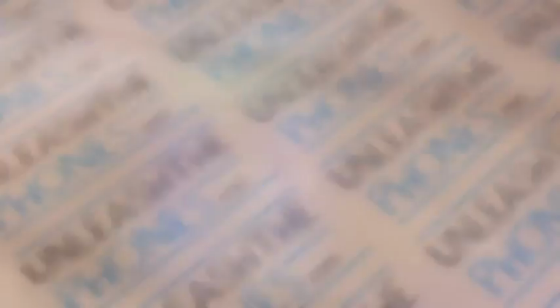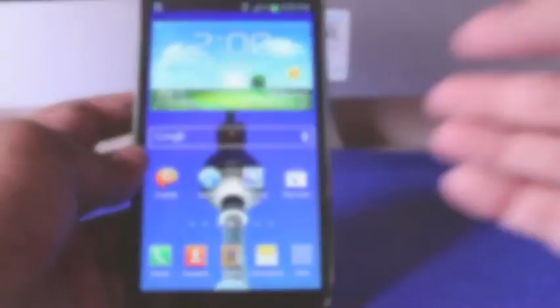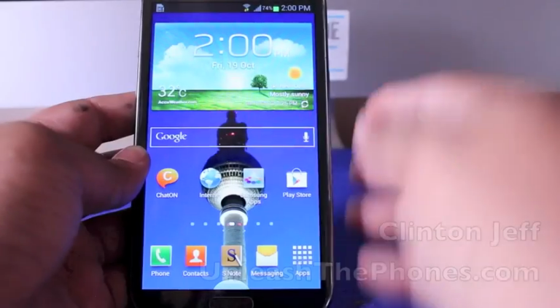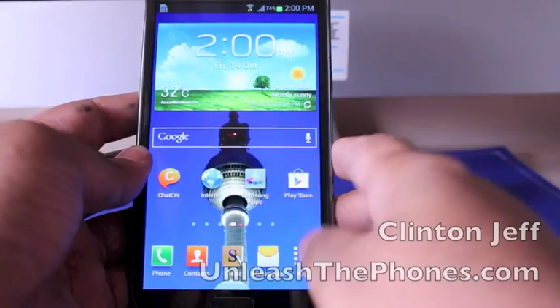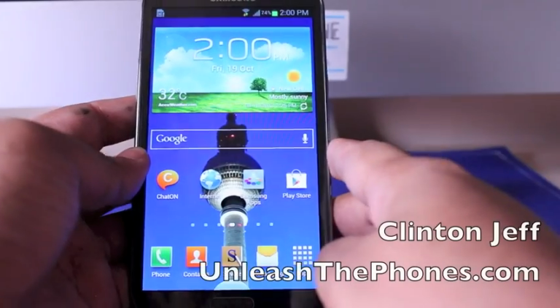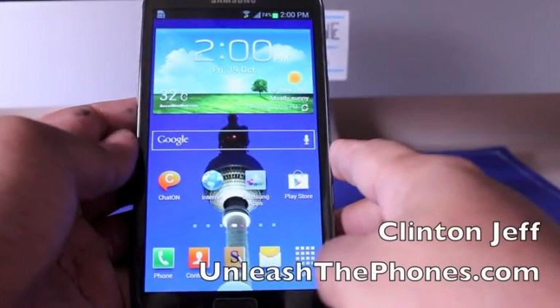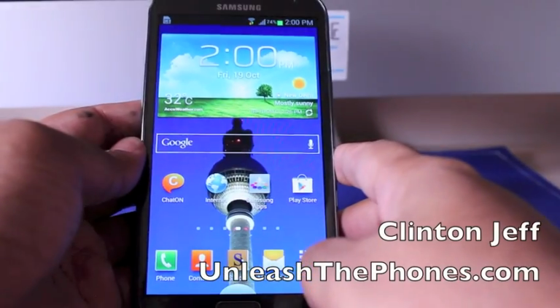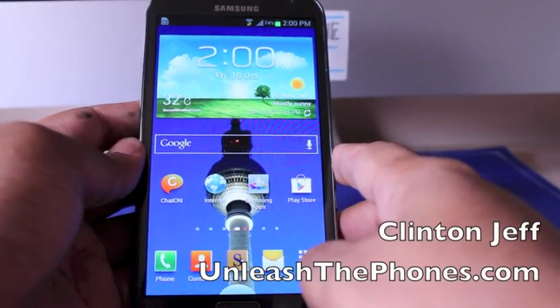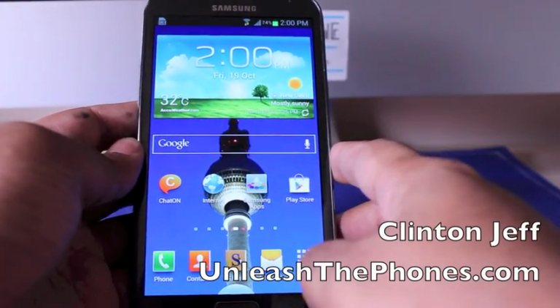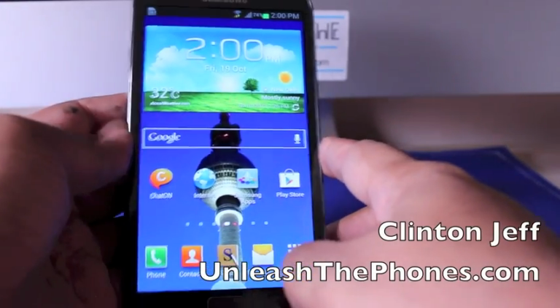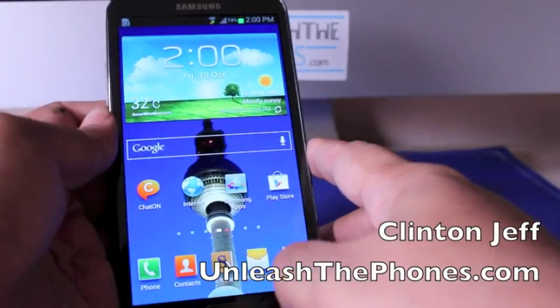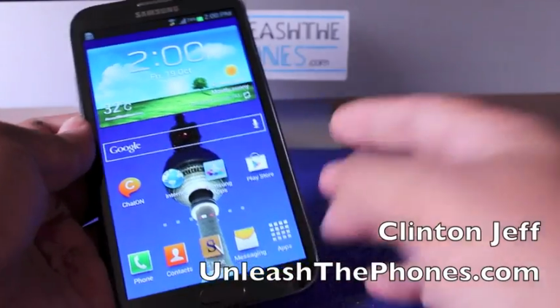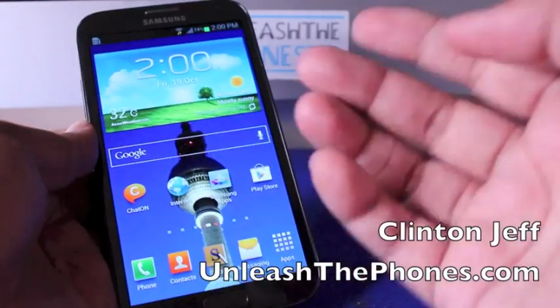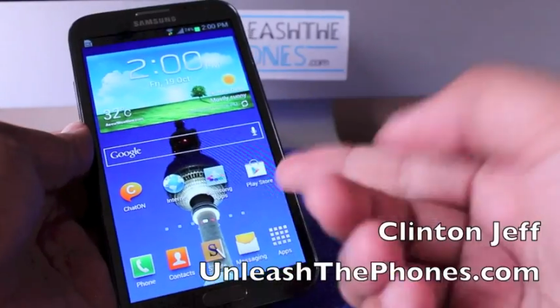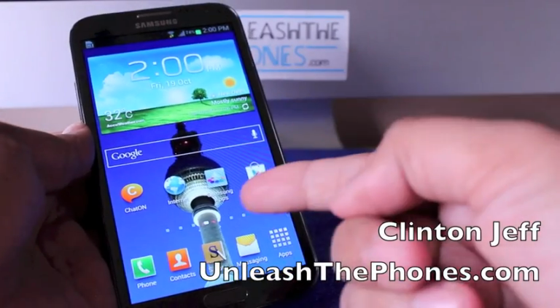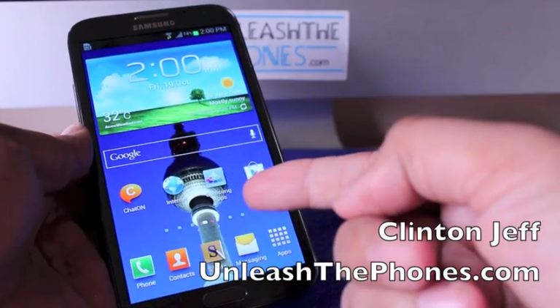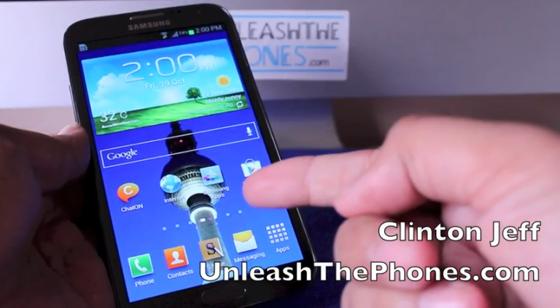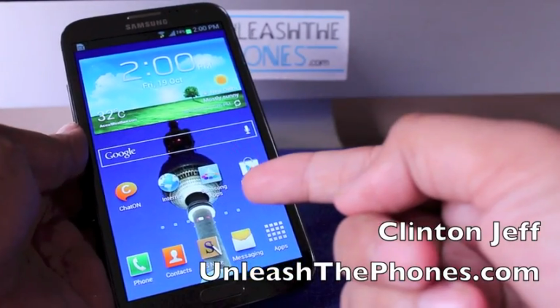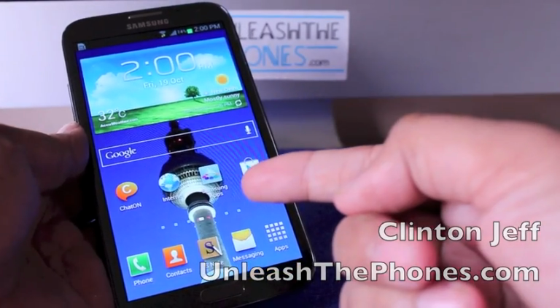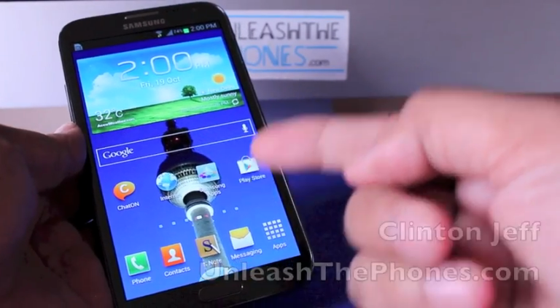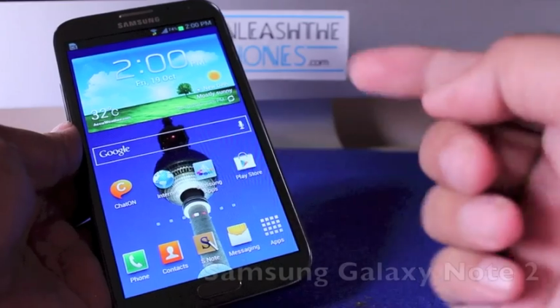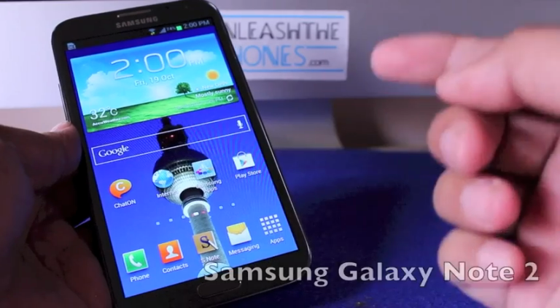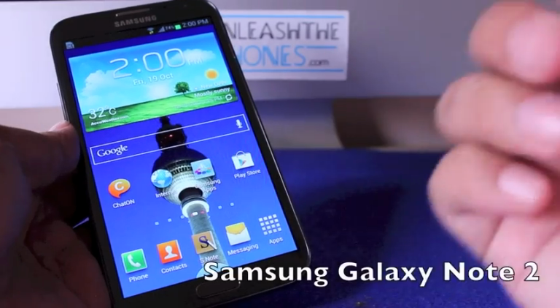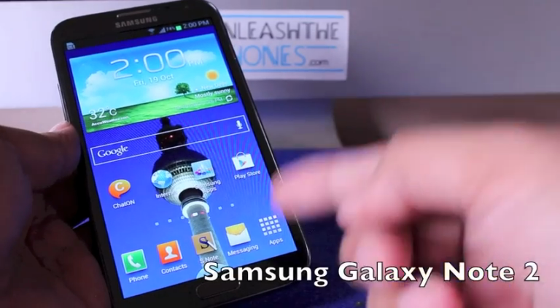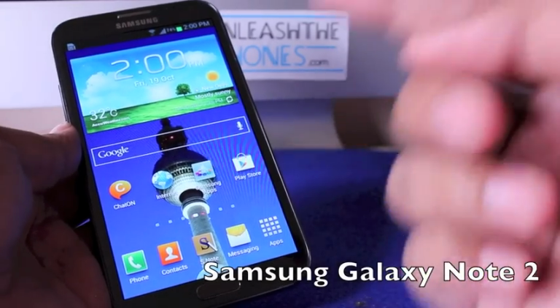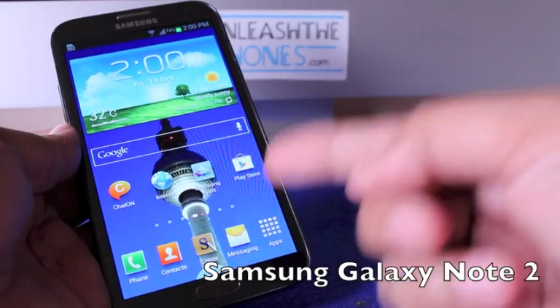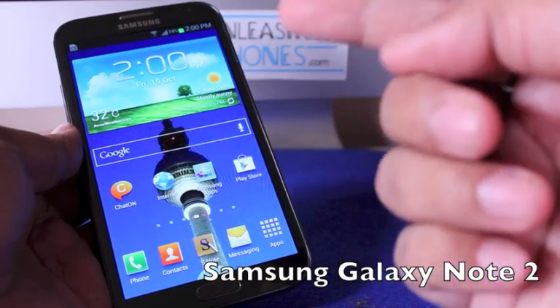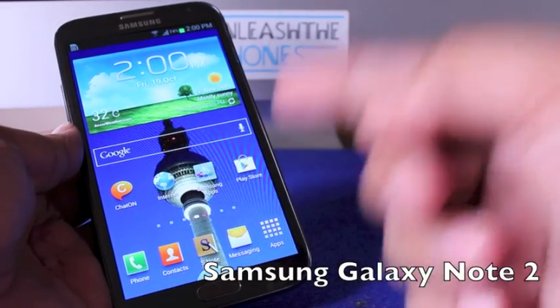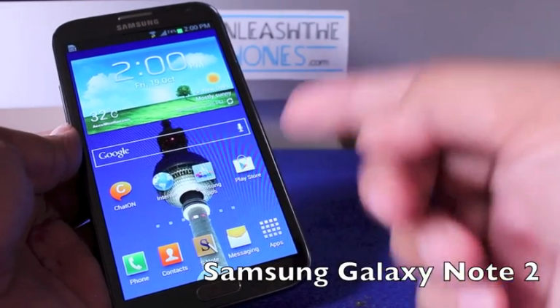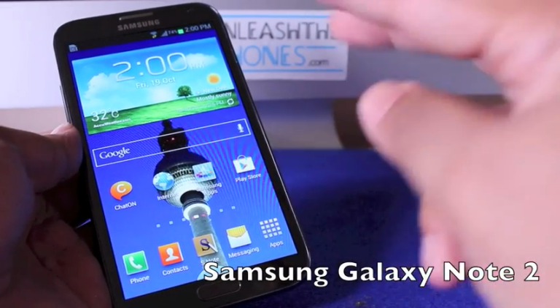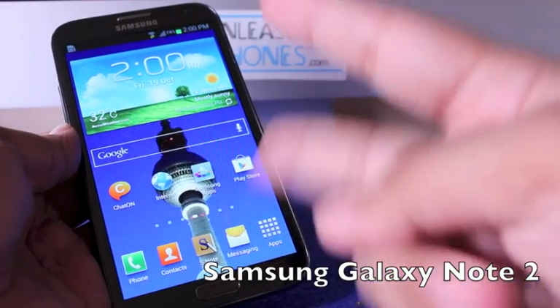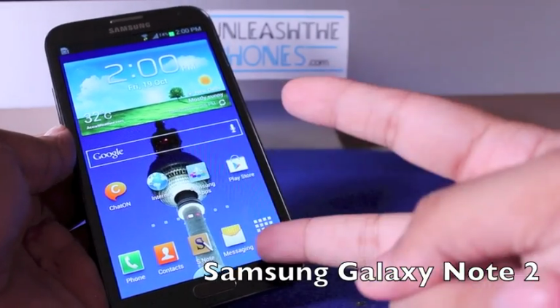Hey guys, this is Clint and Jeff from AgneshaPhones.com and here's a quick video review of the much anticipated Samsung Galaxy Note 2.